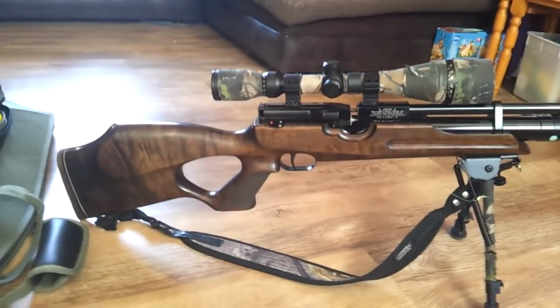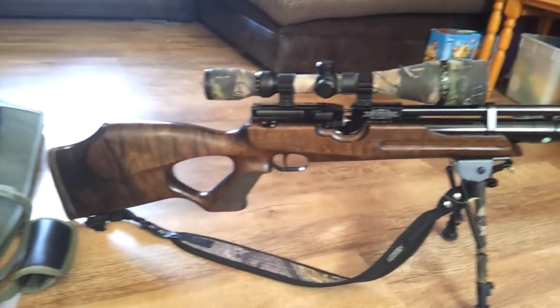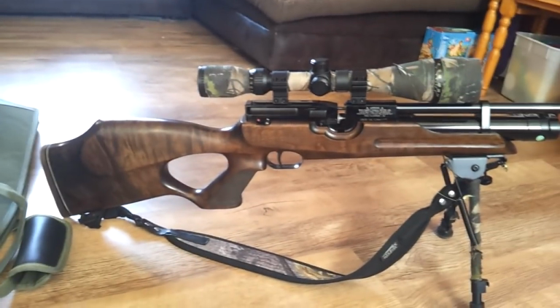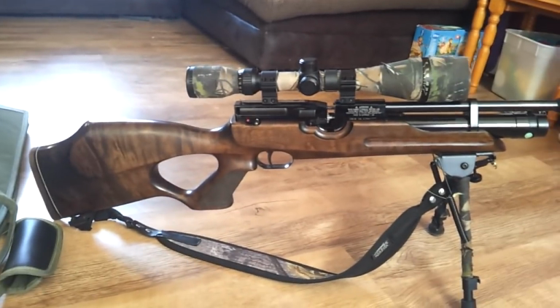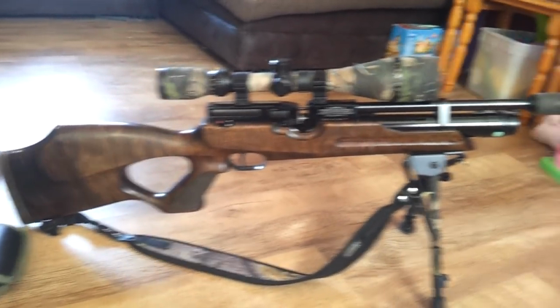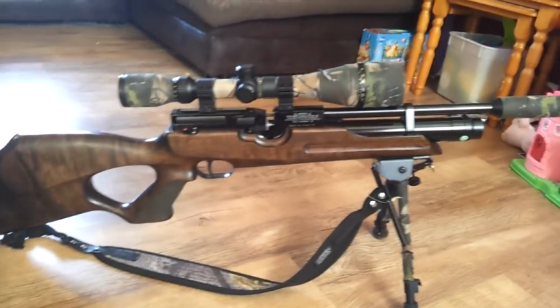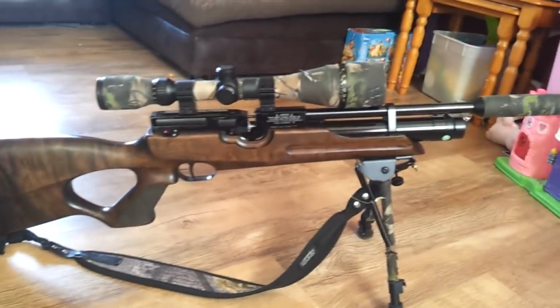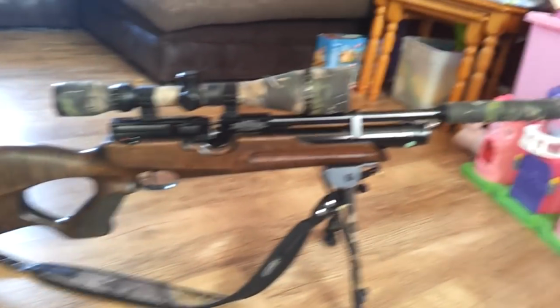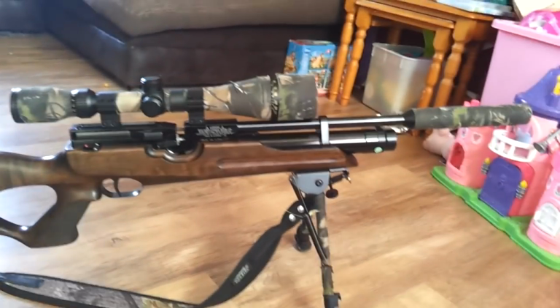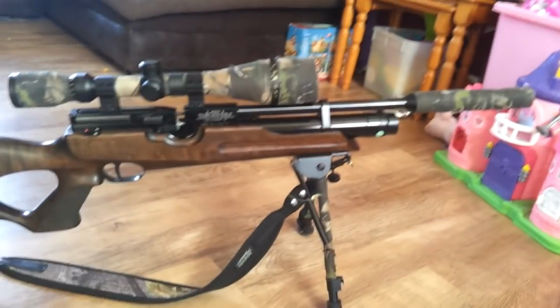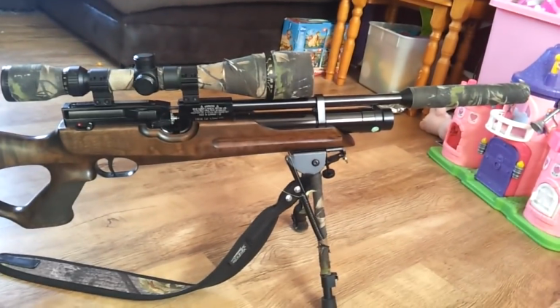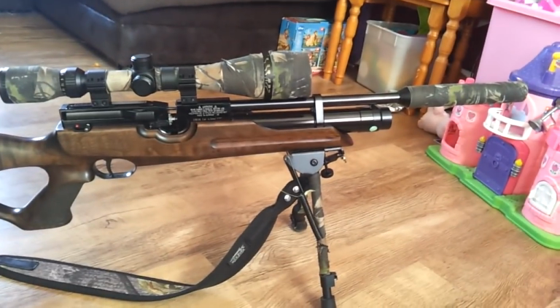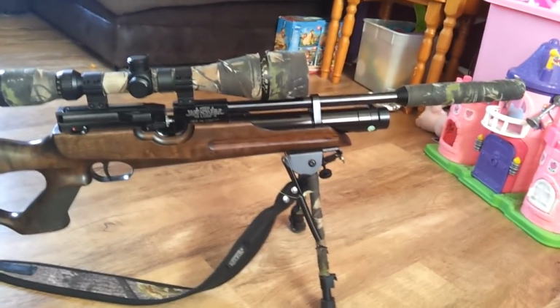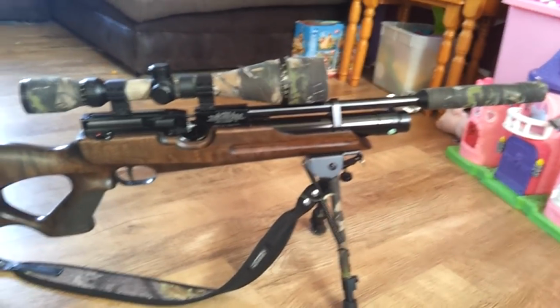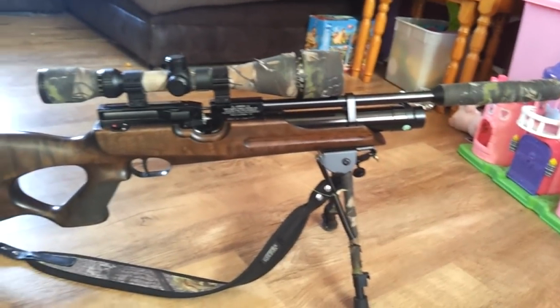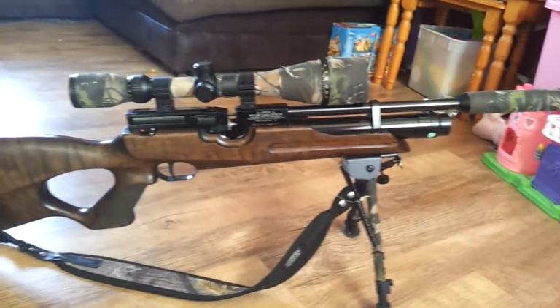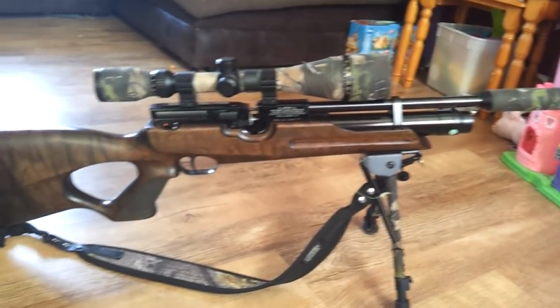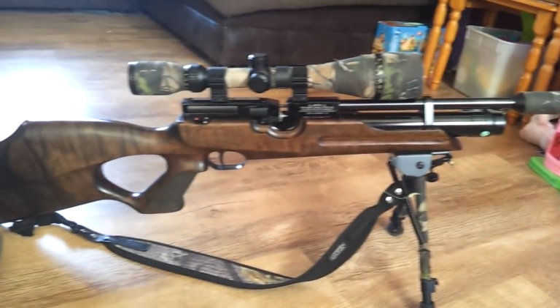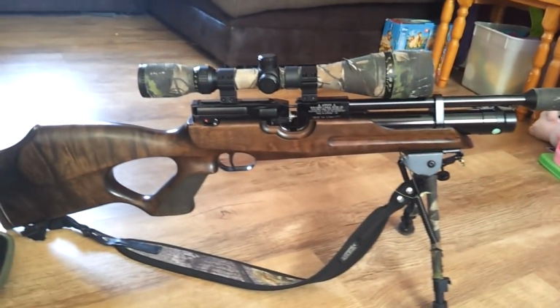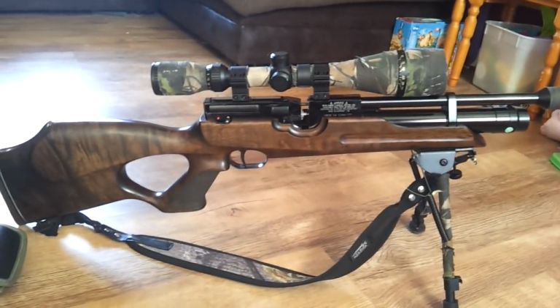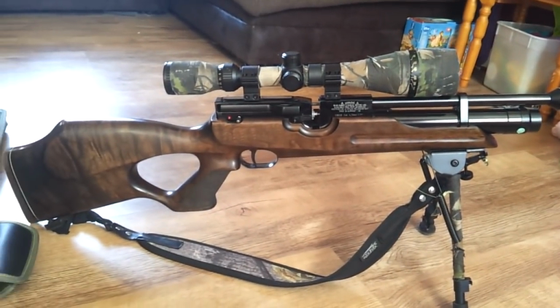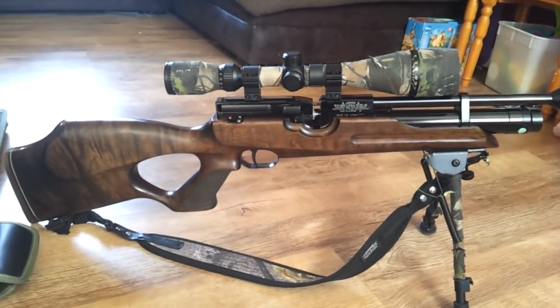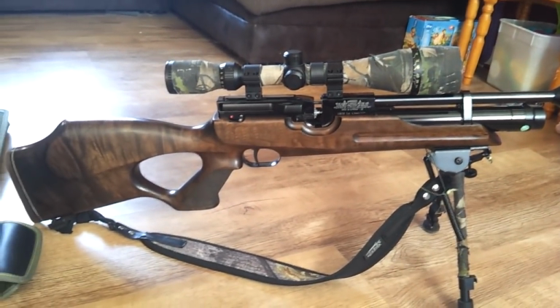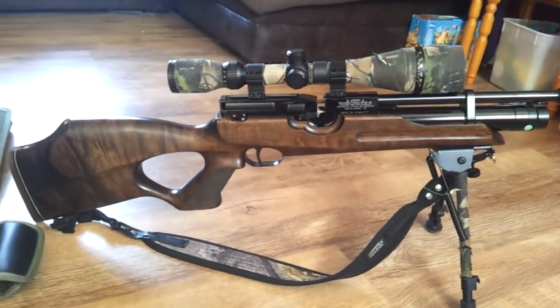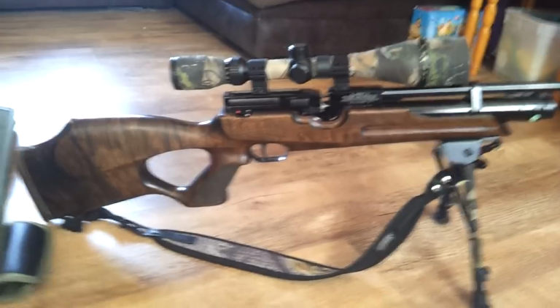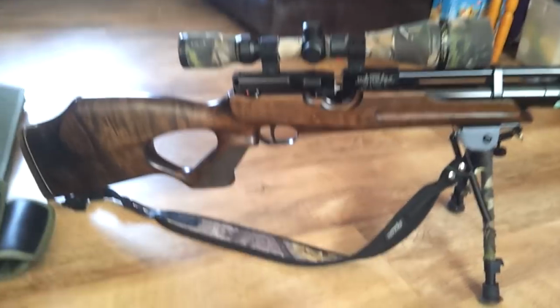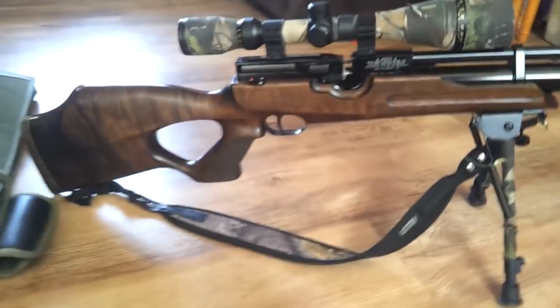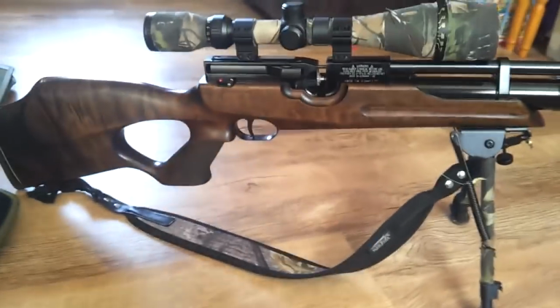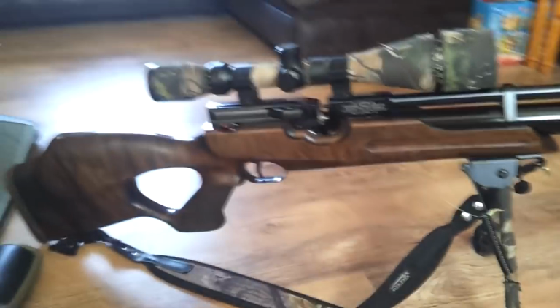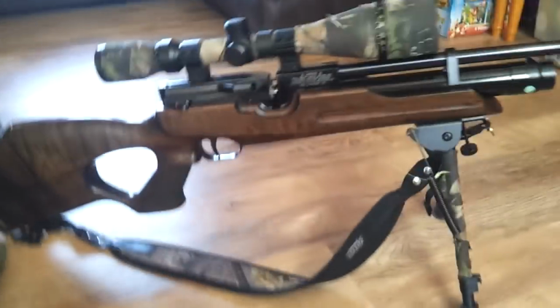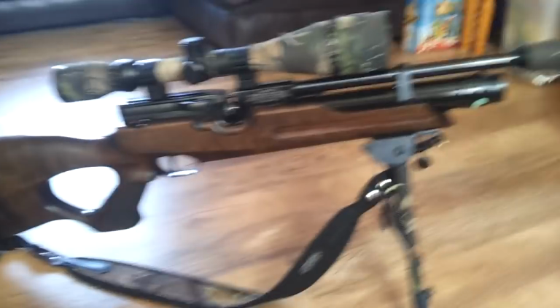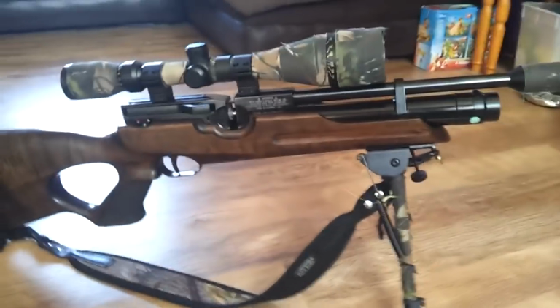If you've got any questions on this rifle, just let me know. Cheers for watching.